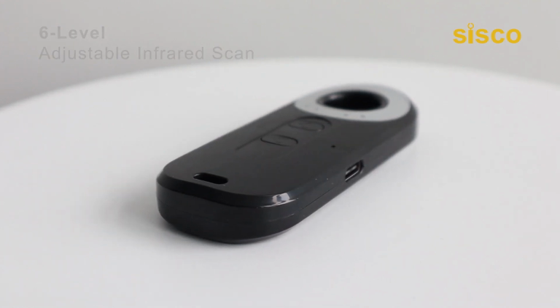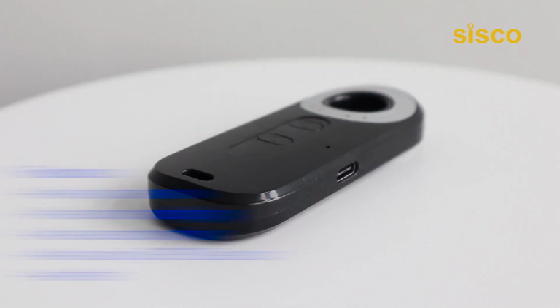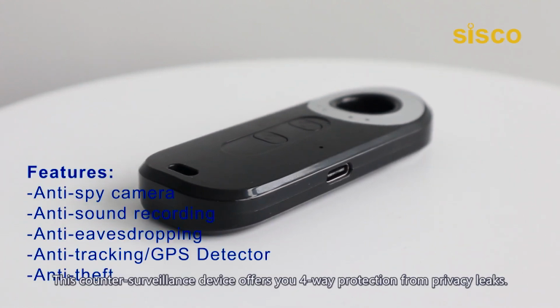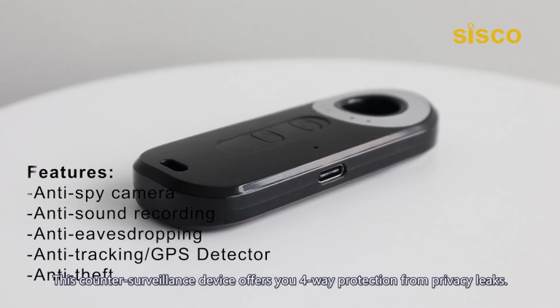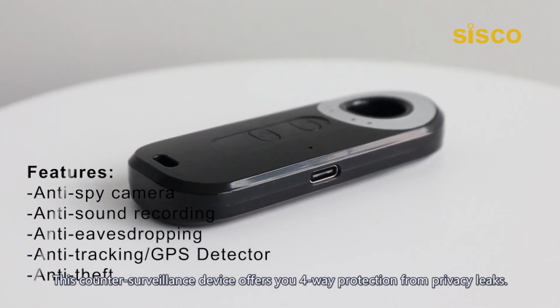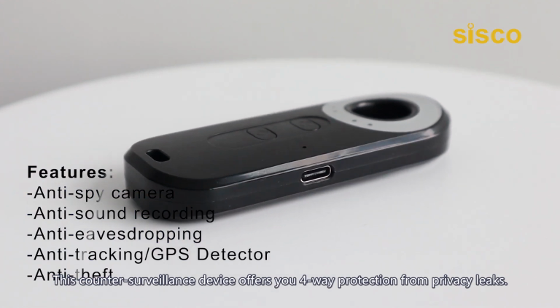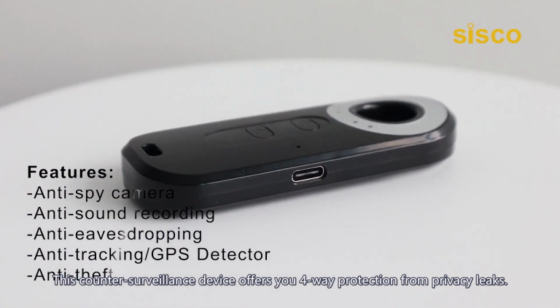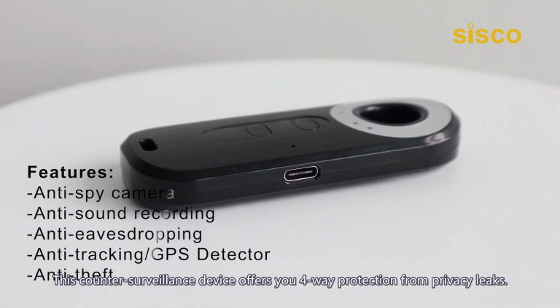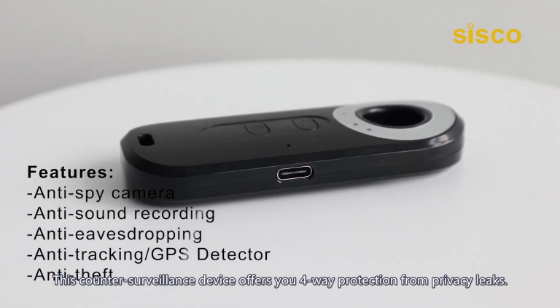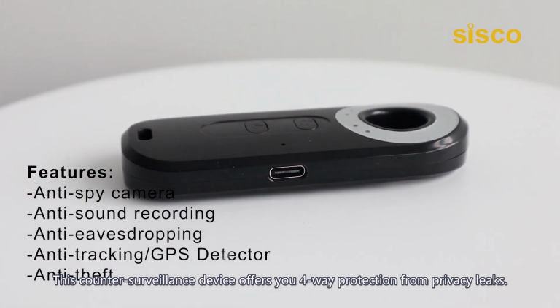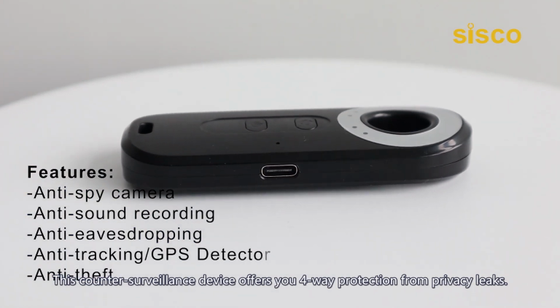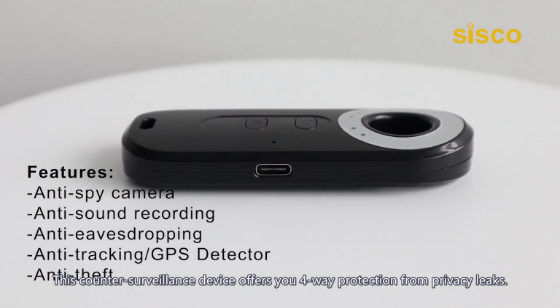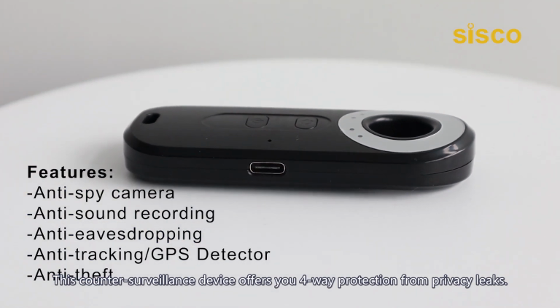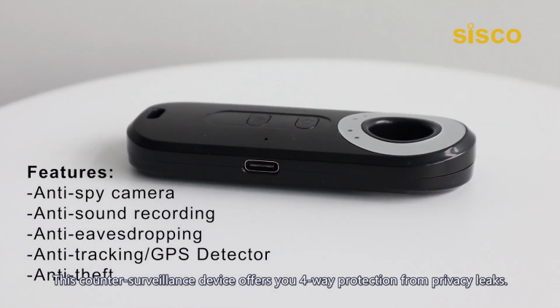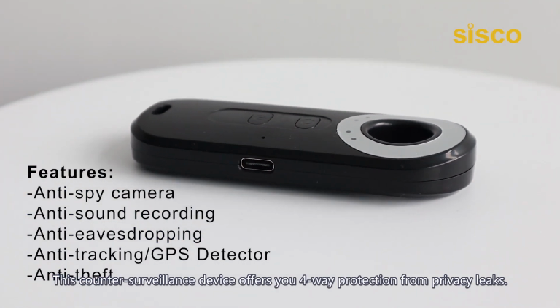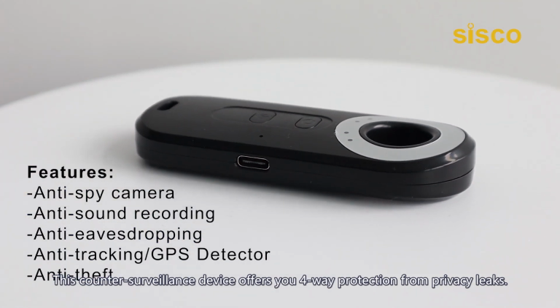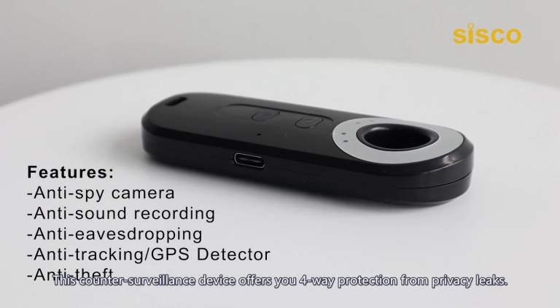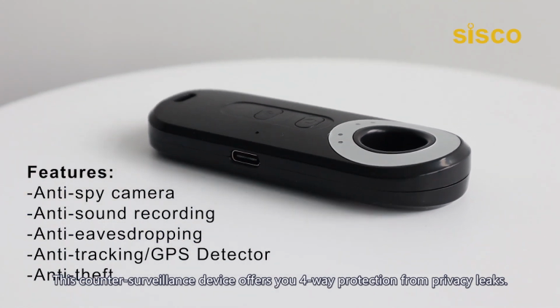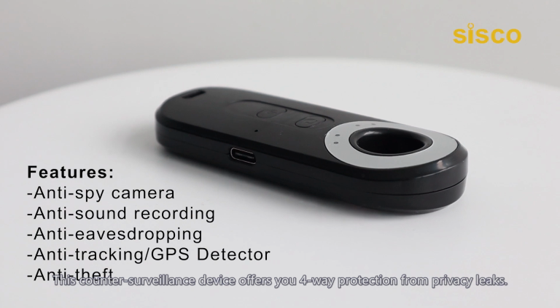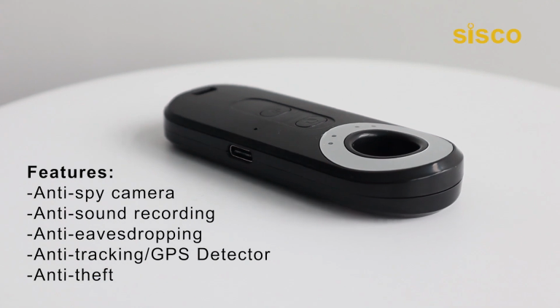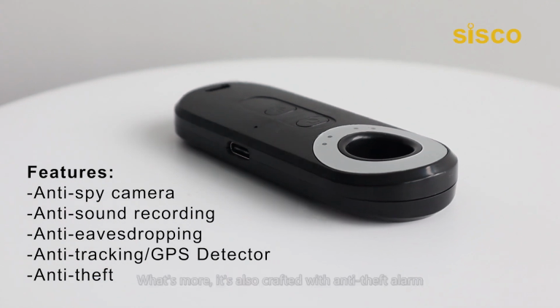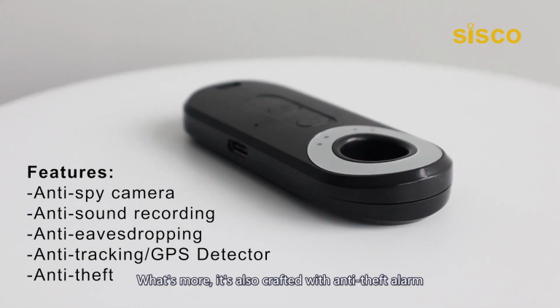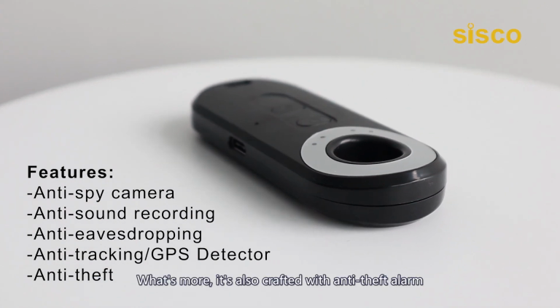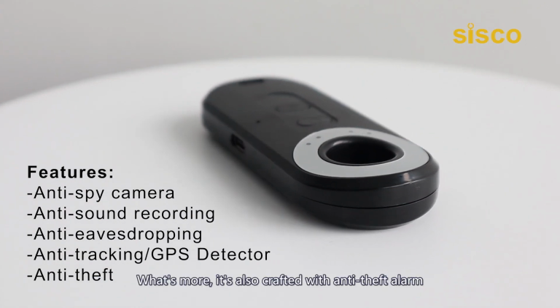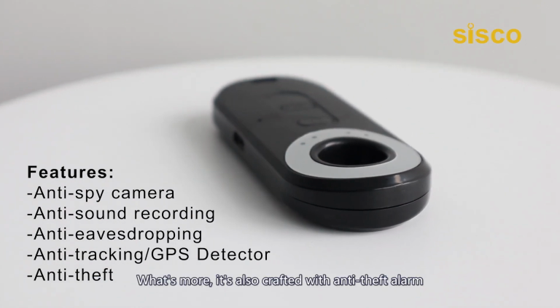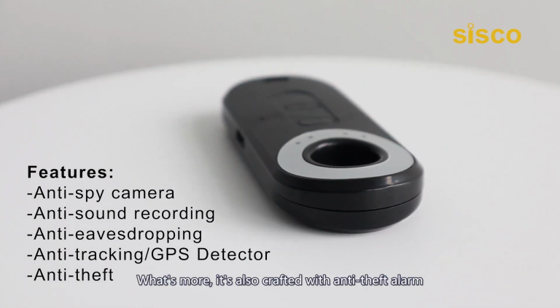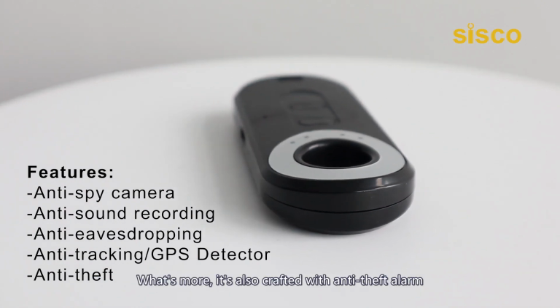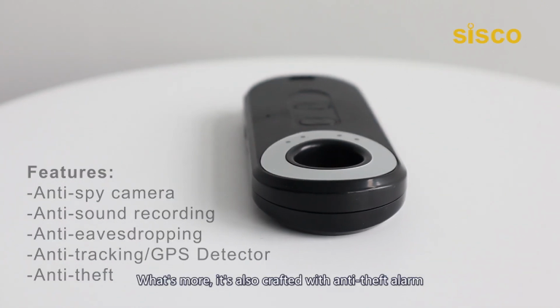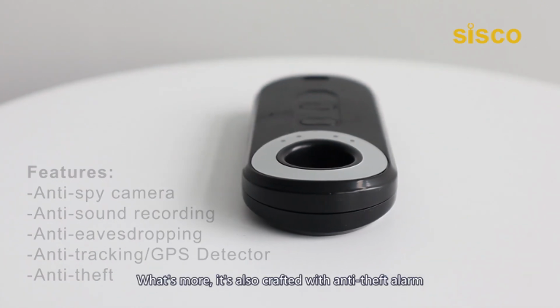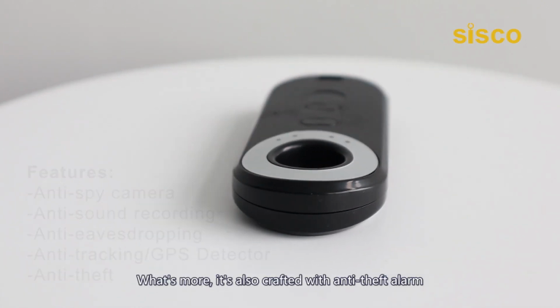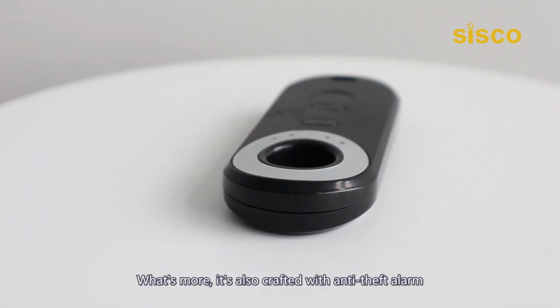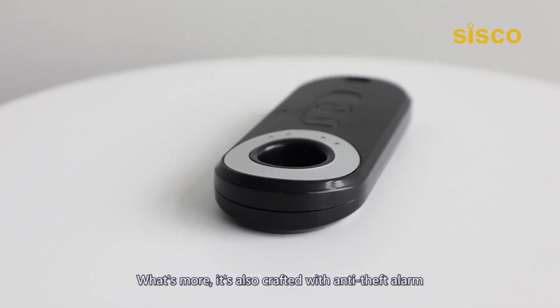This counter-surveillance device offers you 4-way protection from privacy leaks. What's more, it's also crafted with an anti-theft alarm.